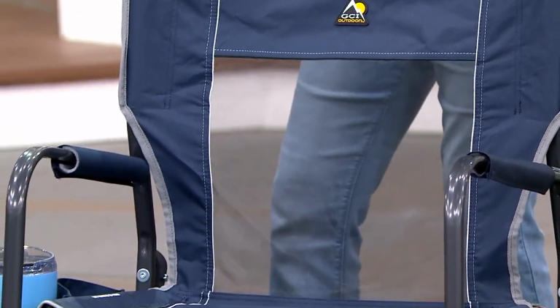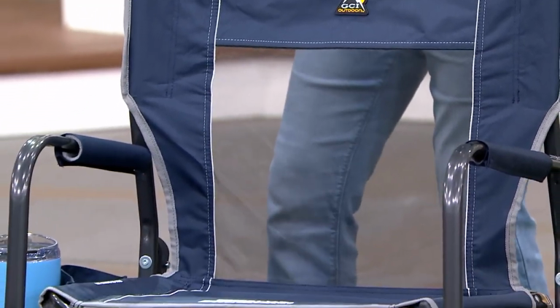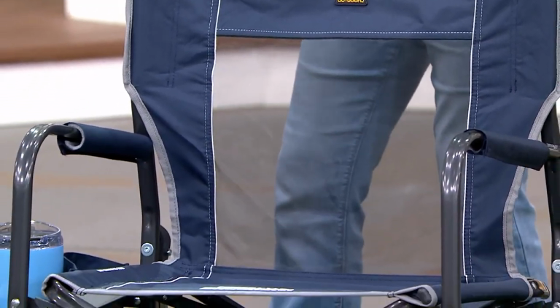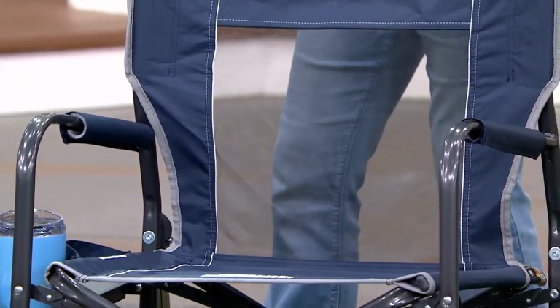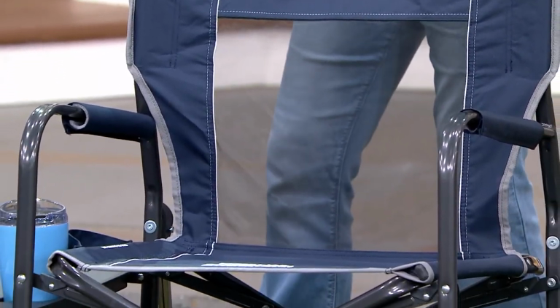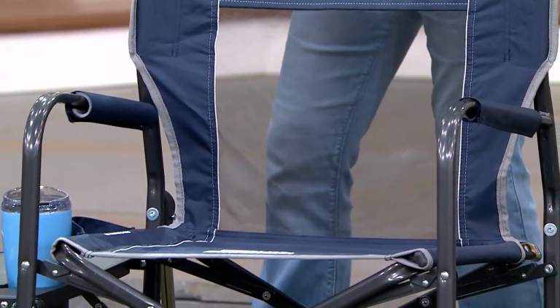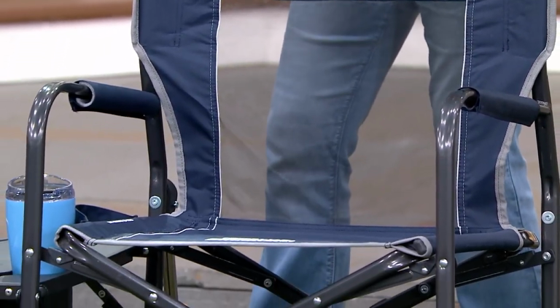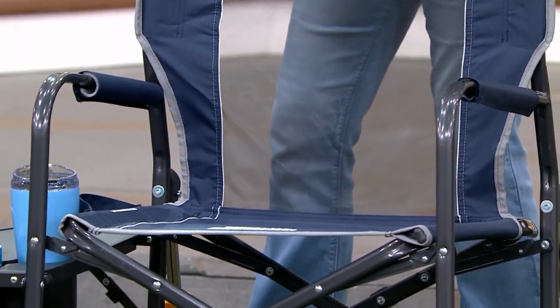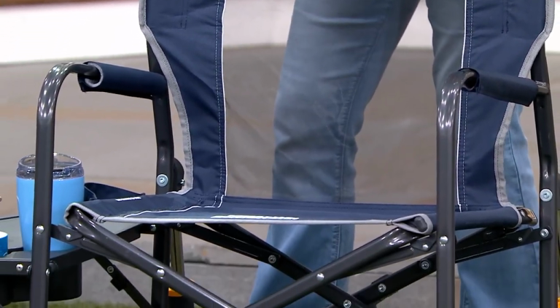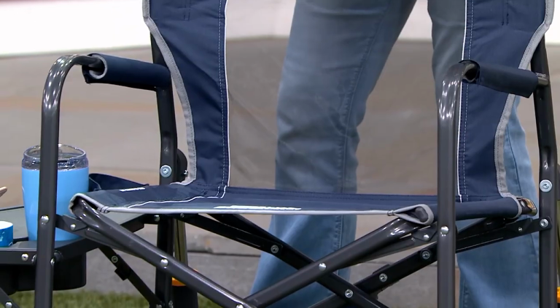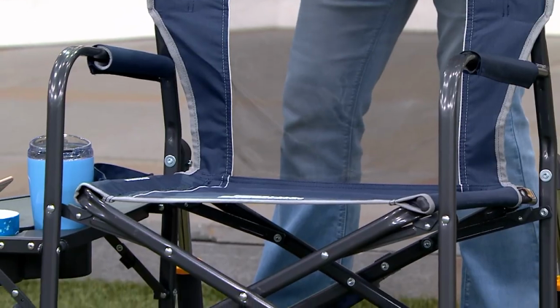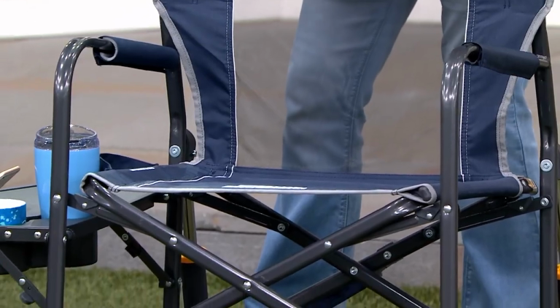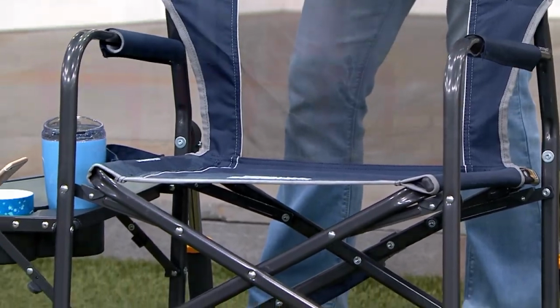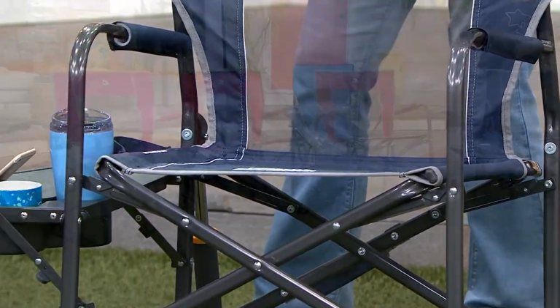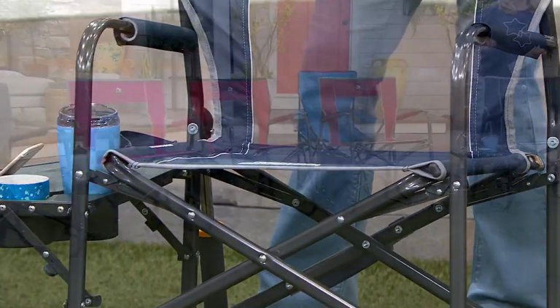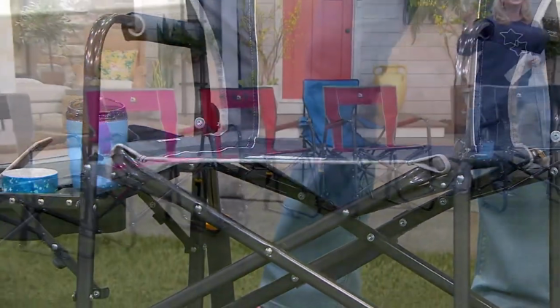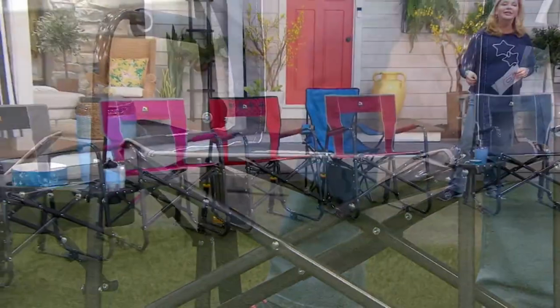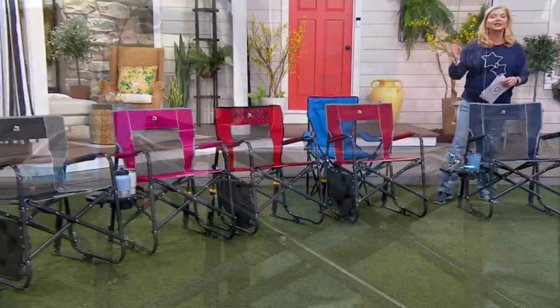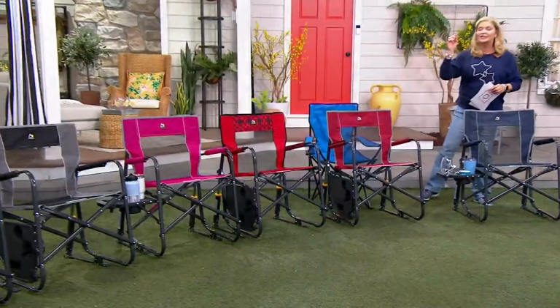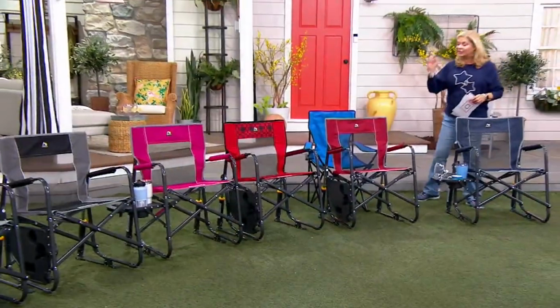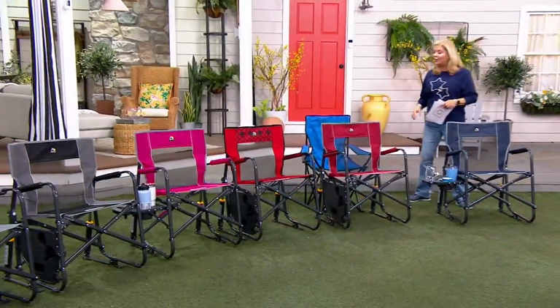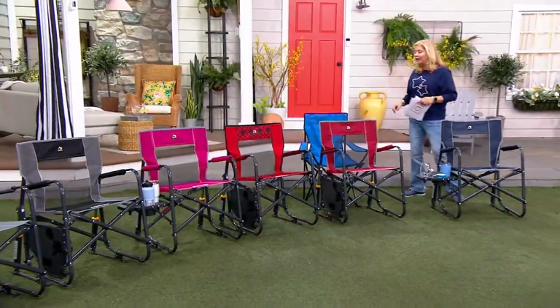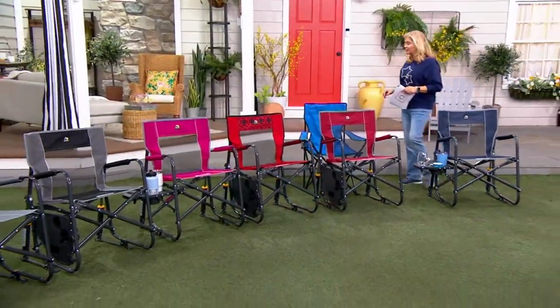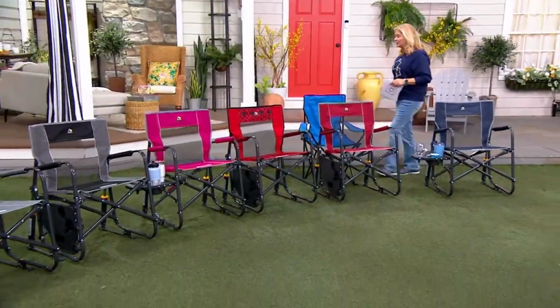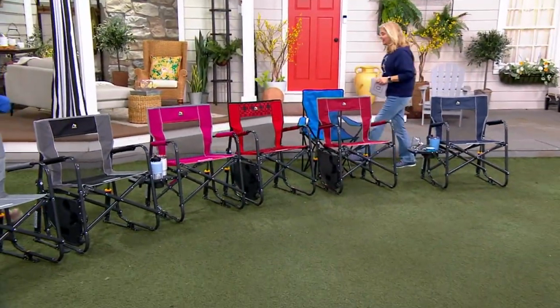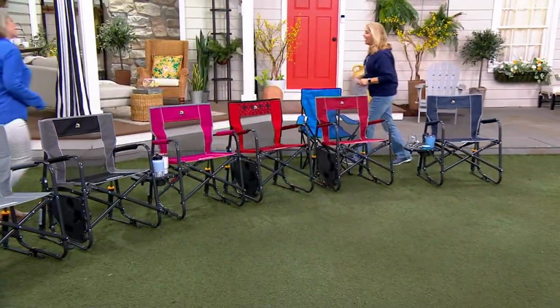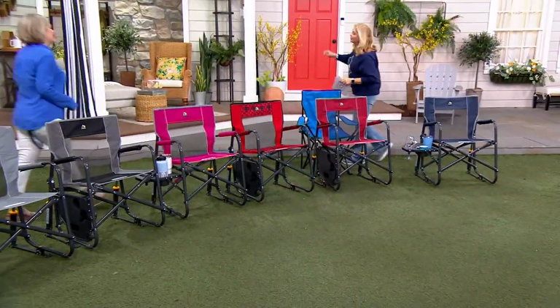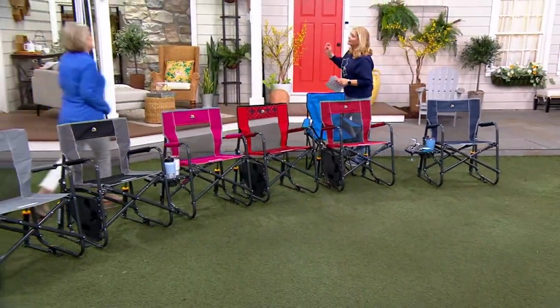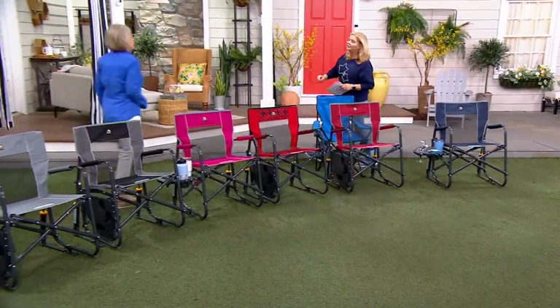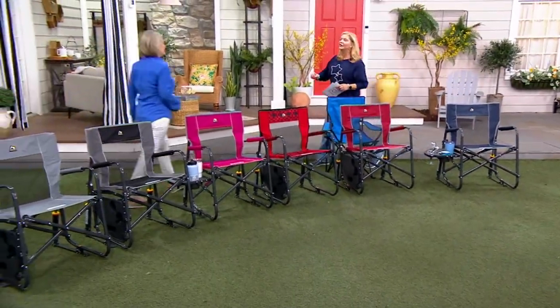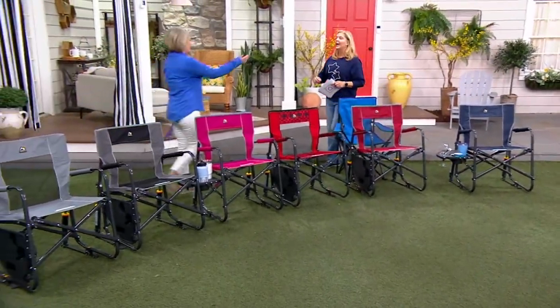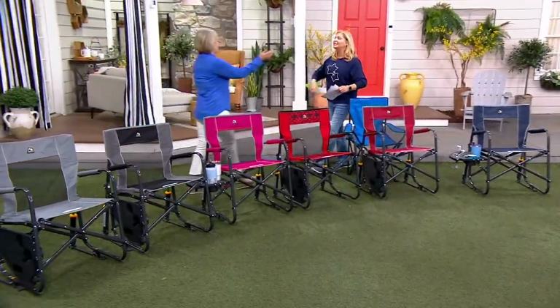Rachel Pavis is joining us. She is a mom, she's been there and done that, she's a decor expert, and we love her. How are you?